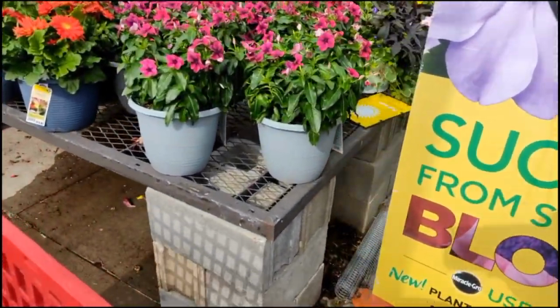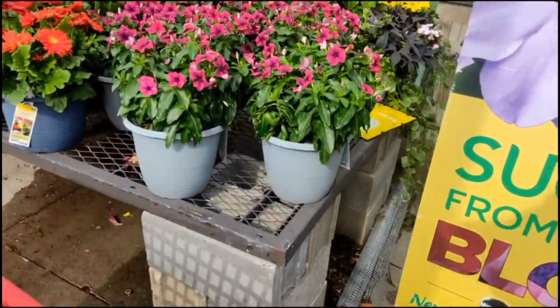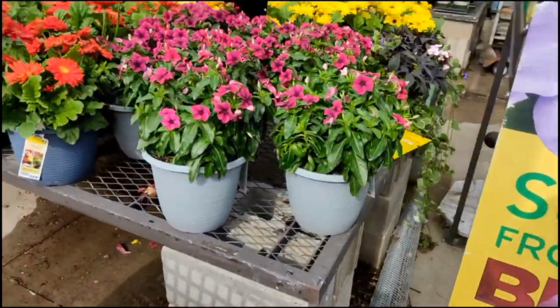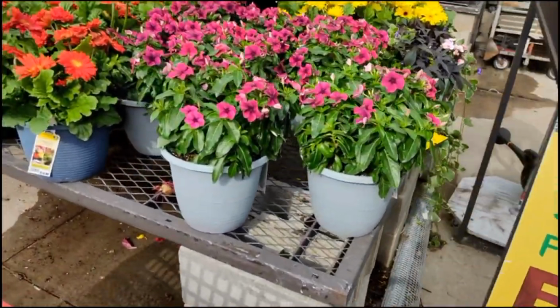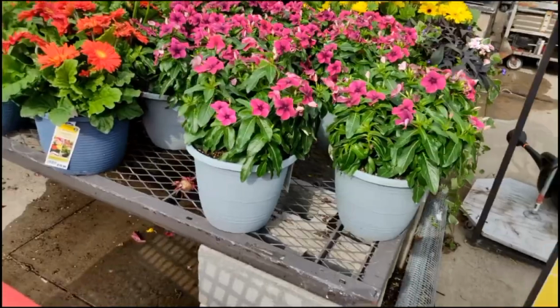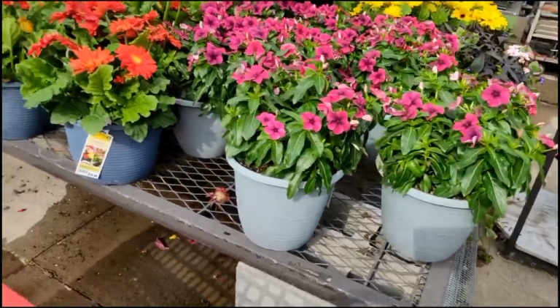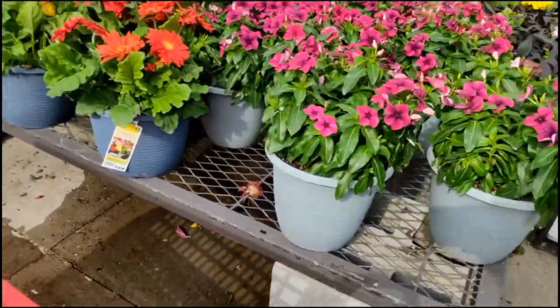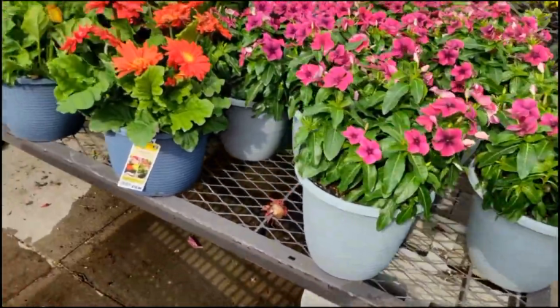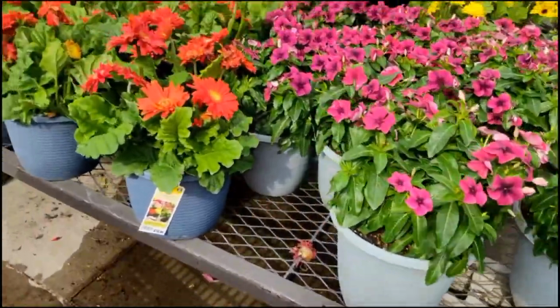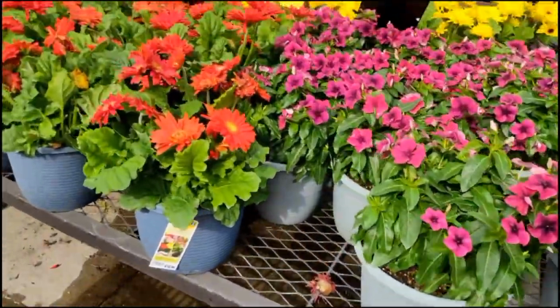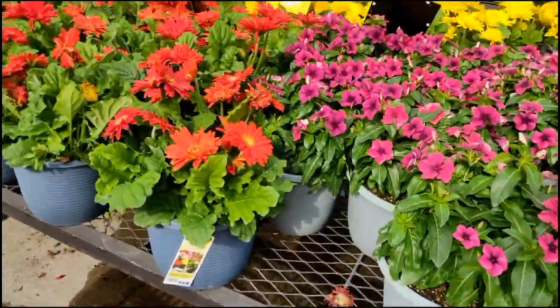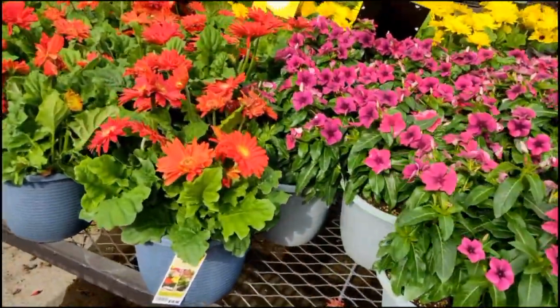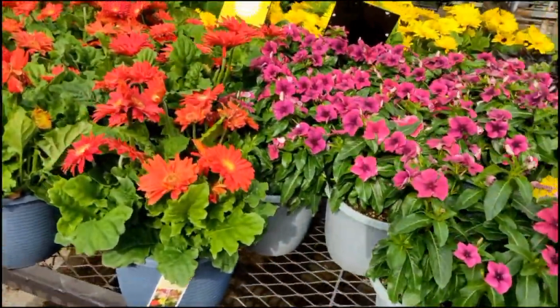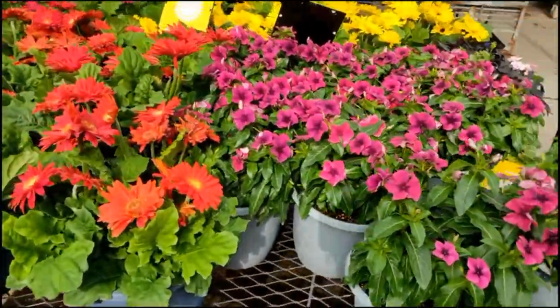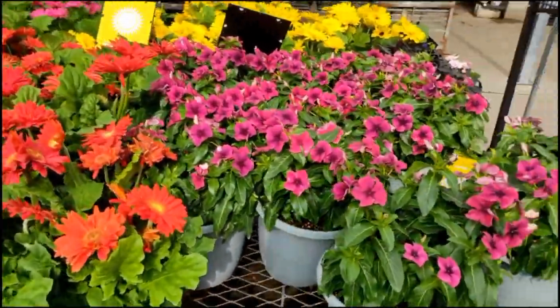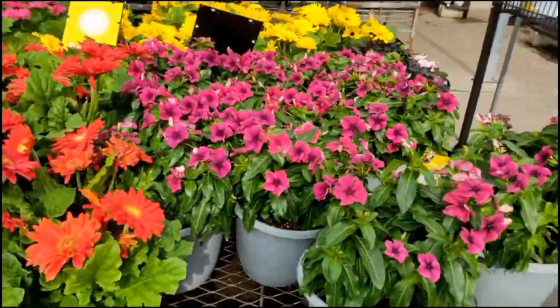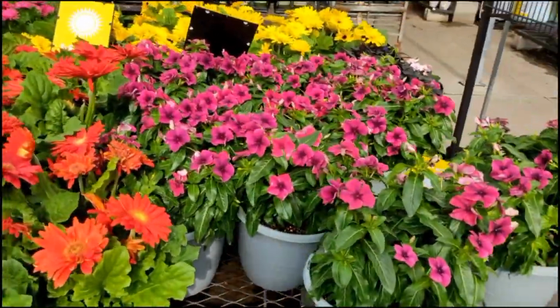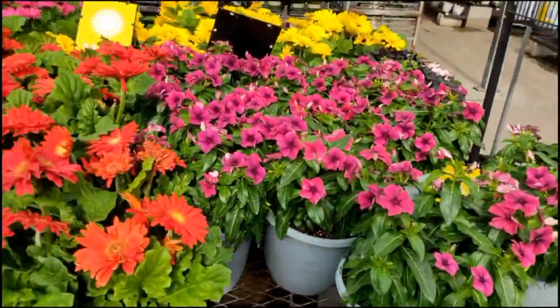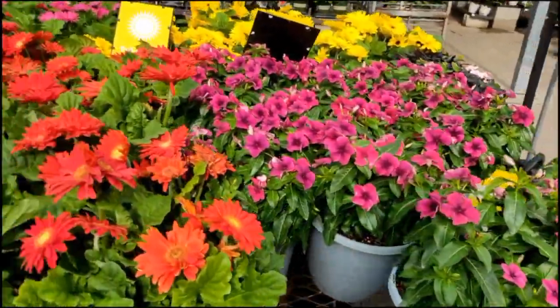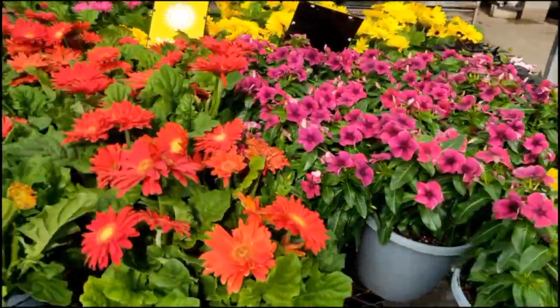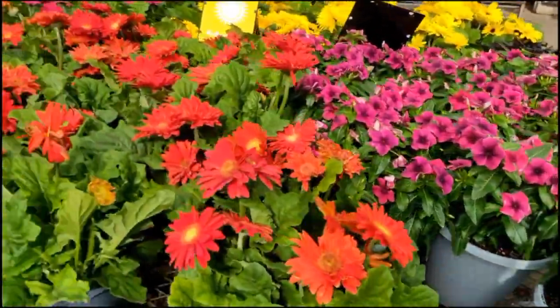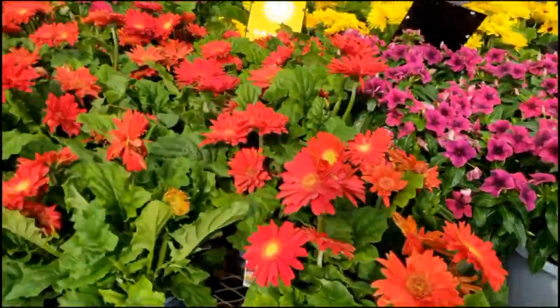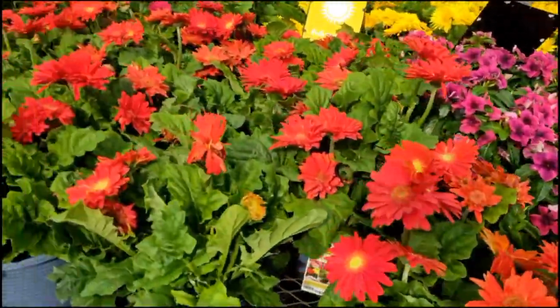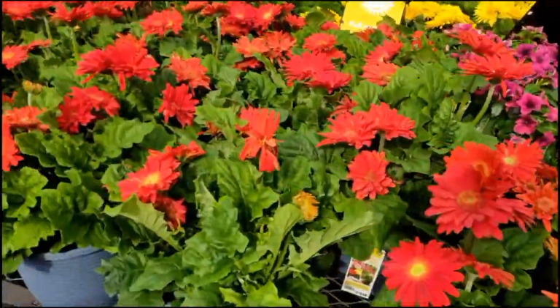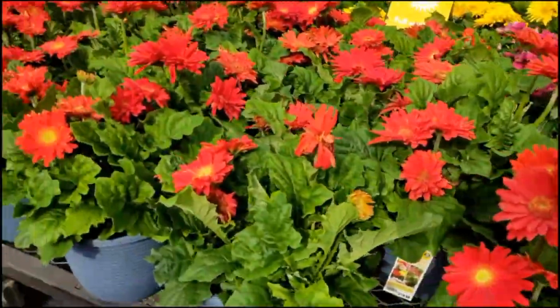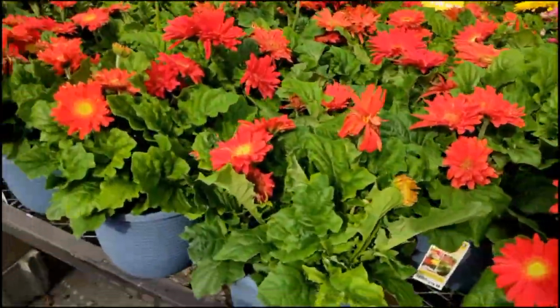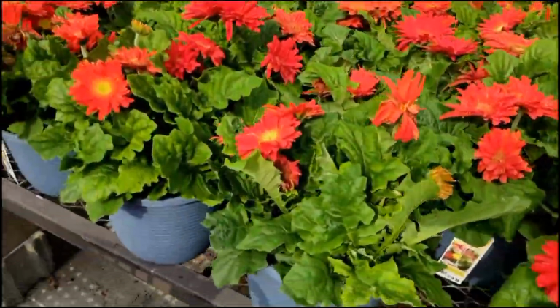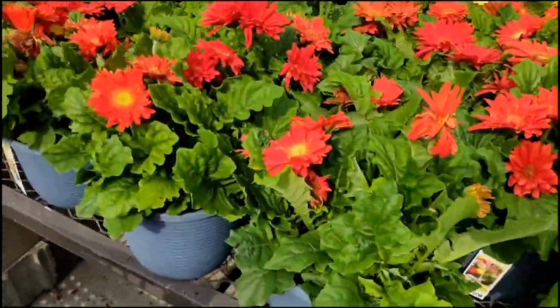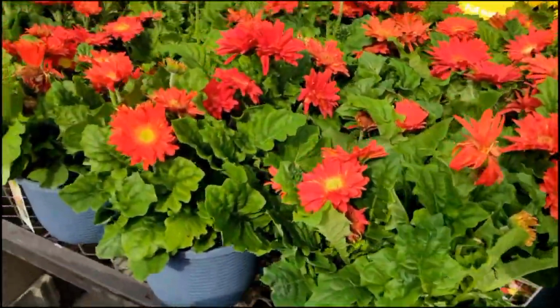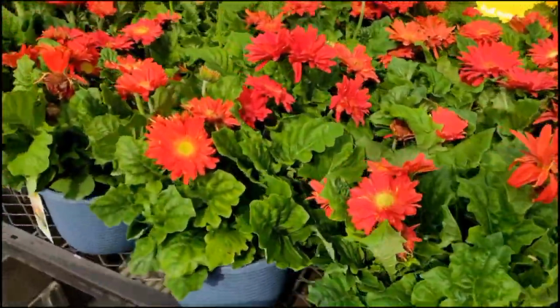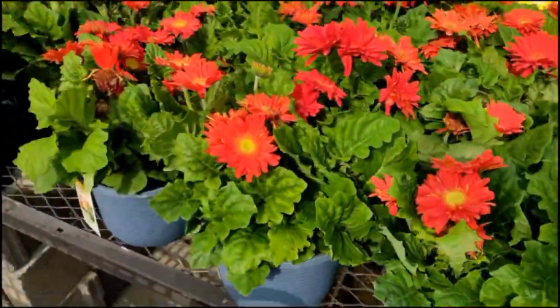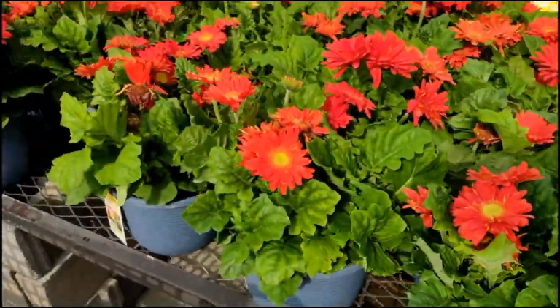All these bright, pretty colors. Look at them. They're so pretty.